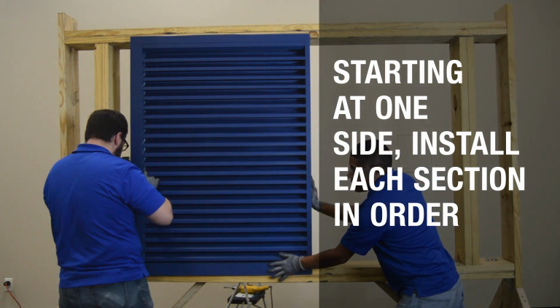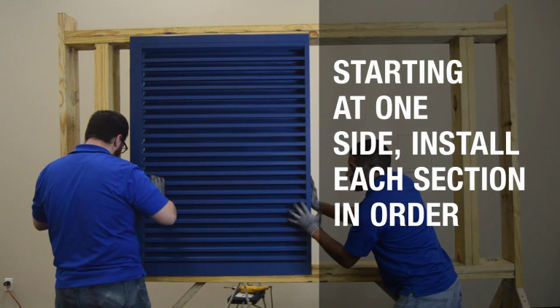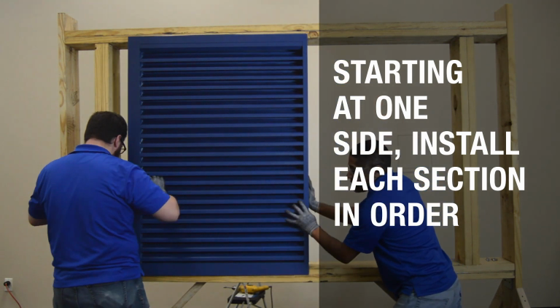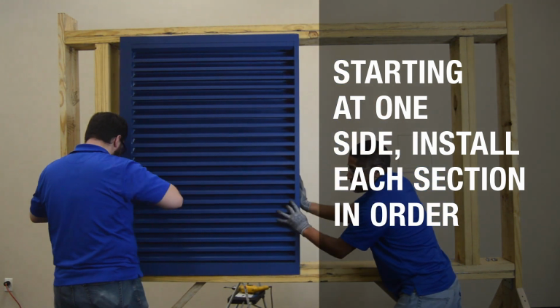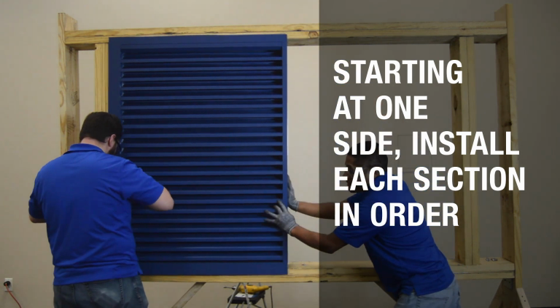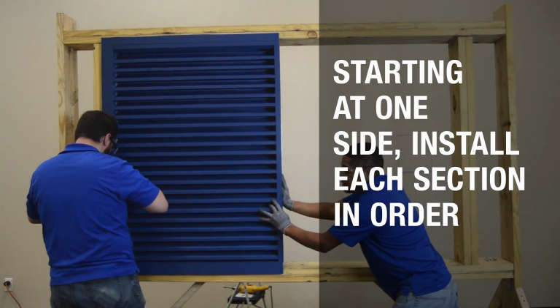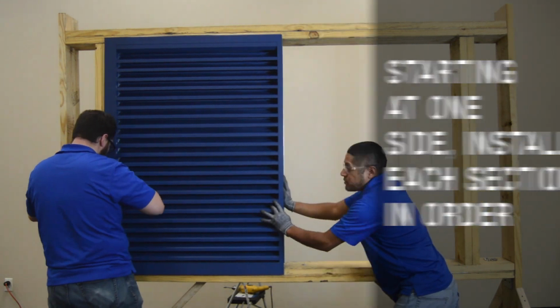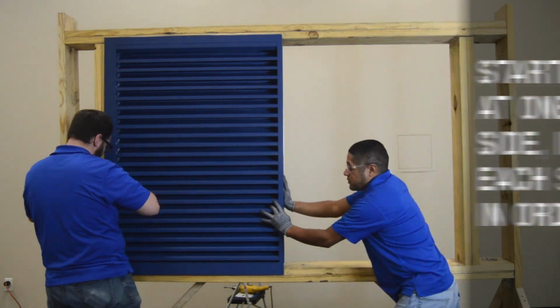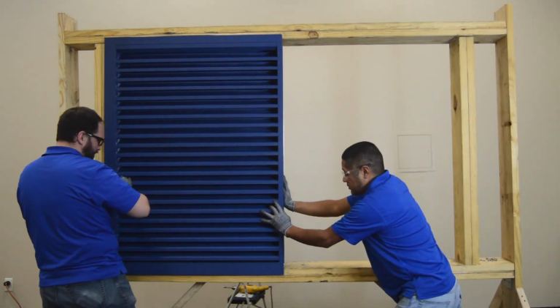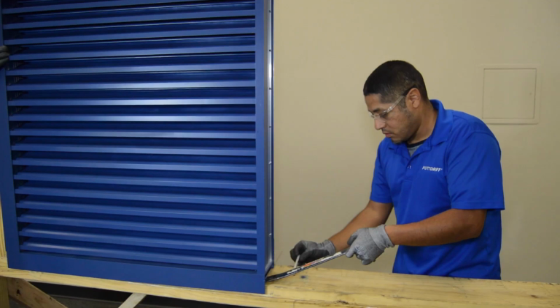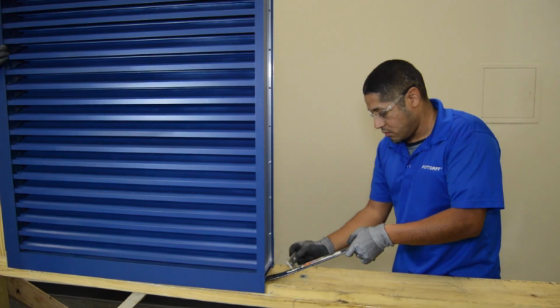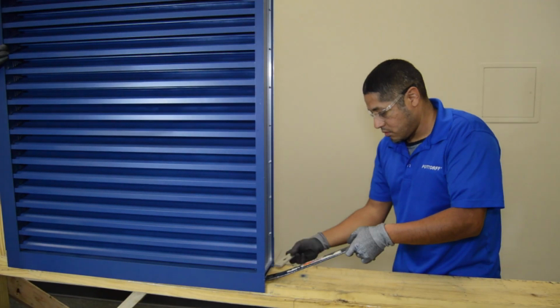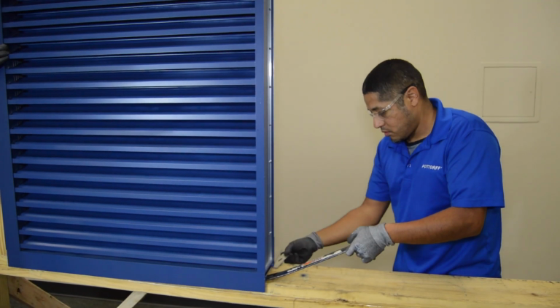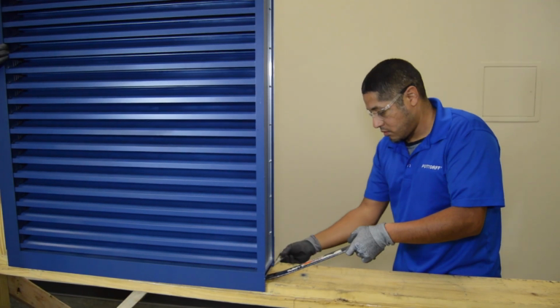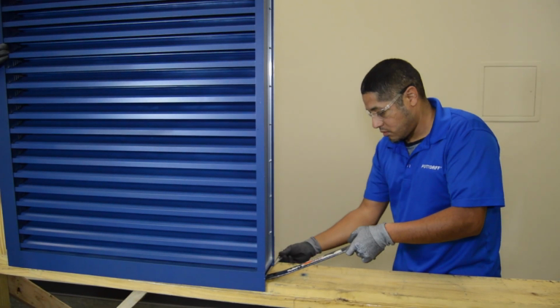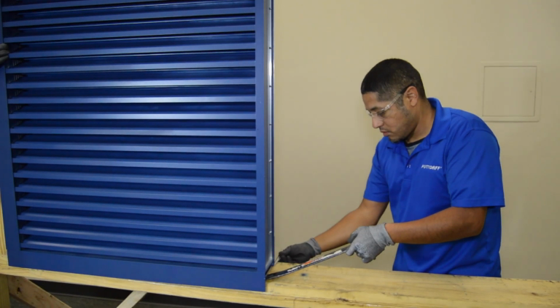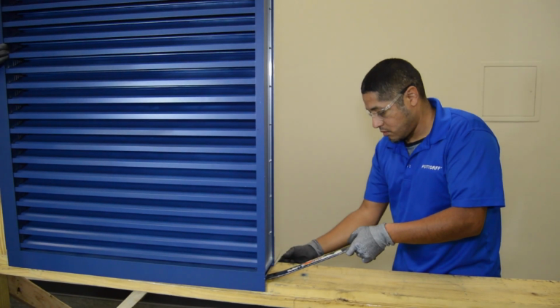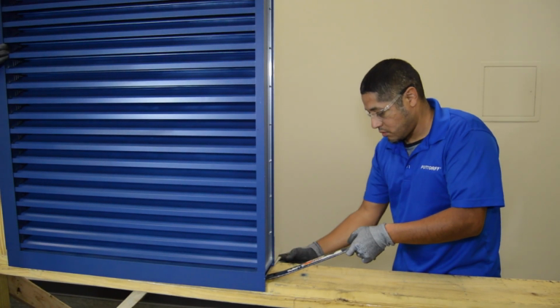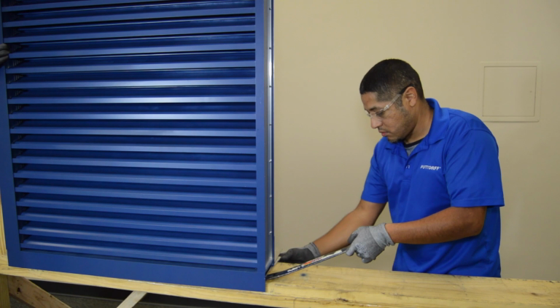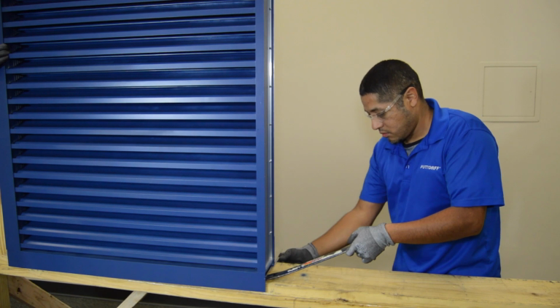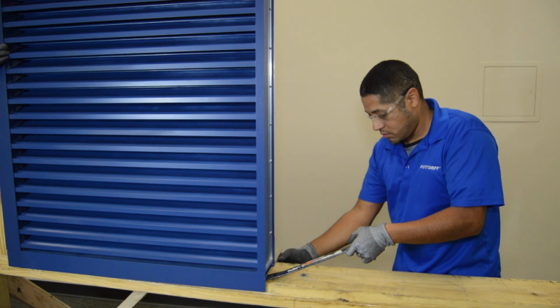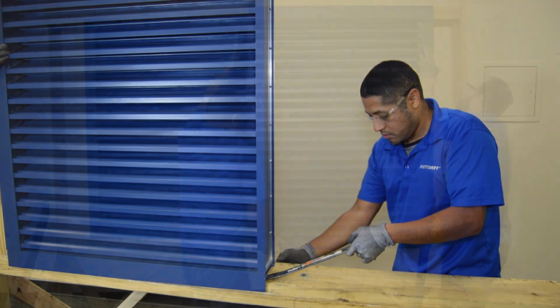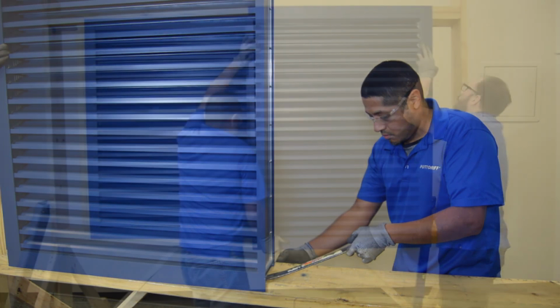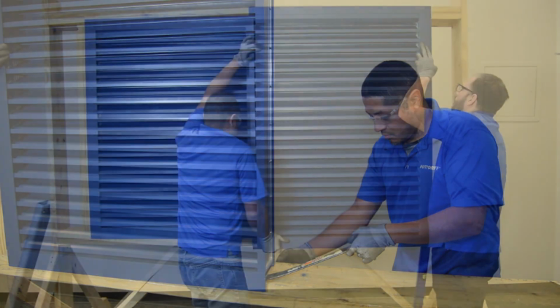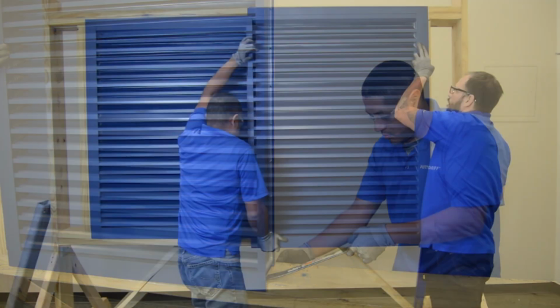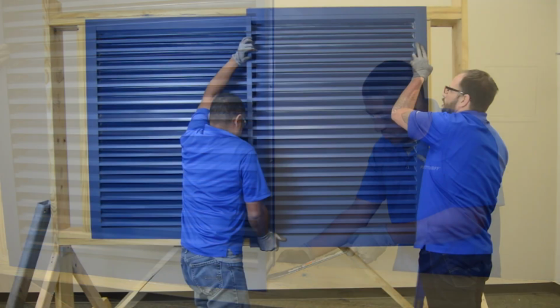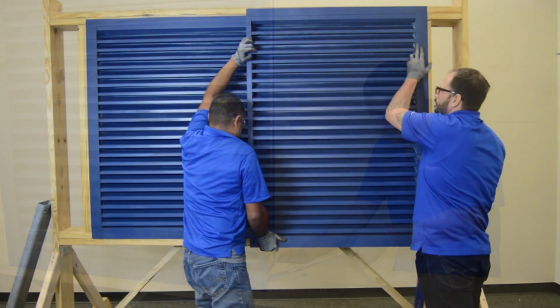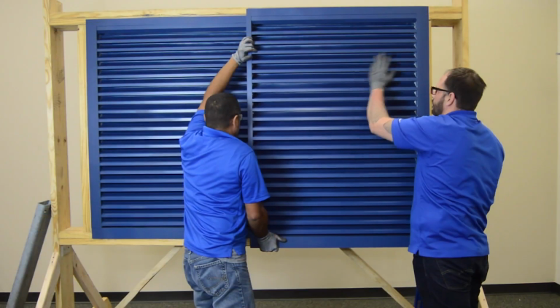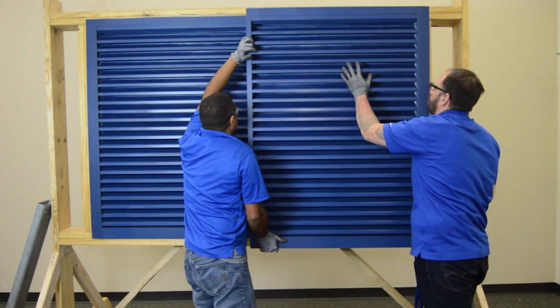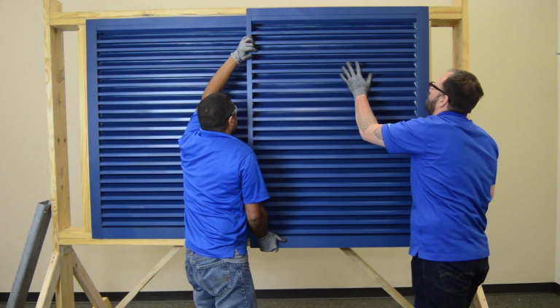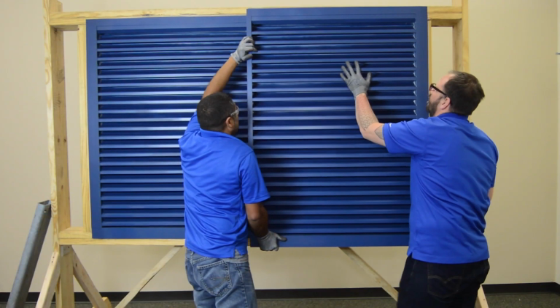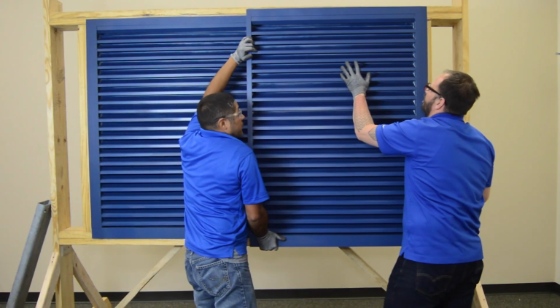Shim as needed. The back of the sleeve should project into the interior of the building.